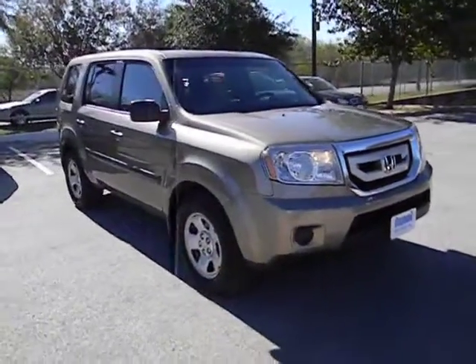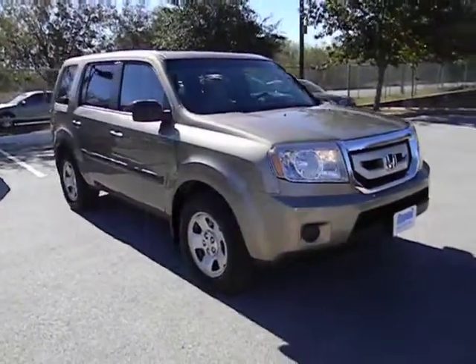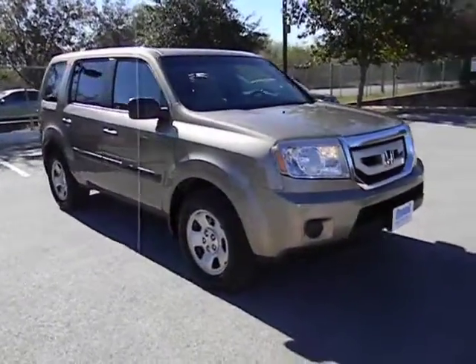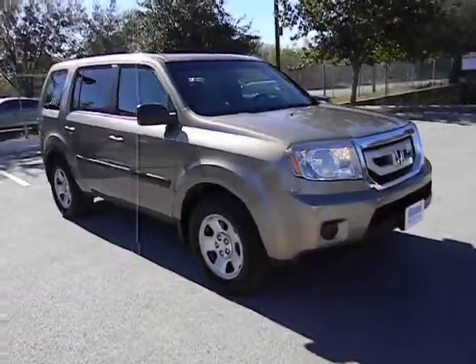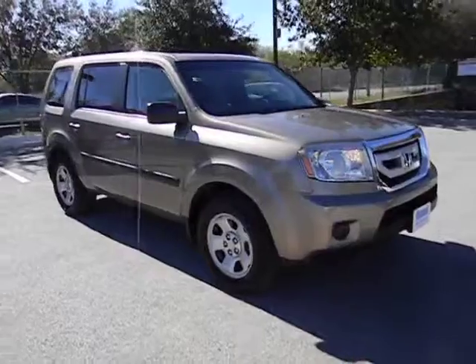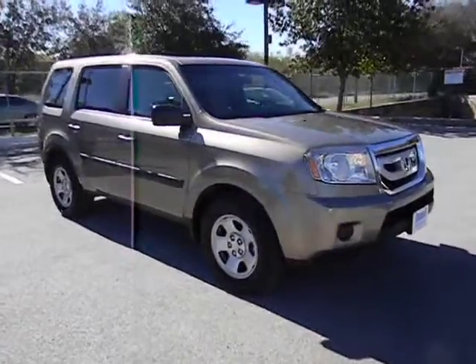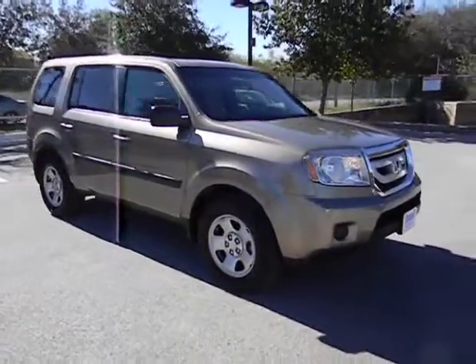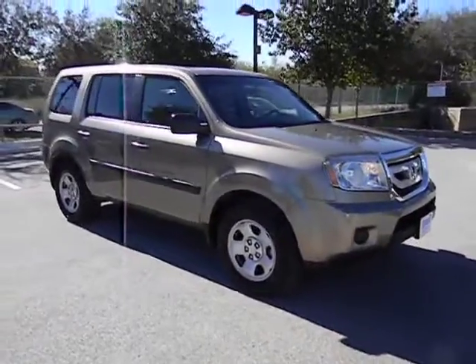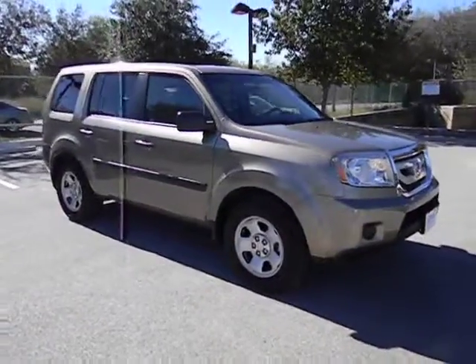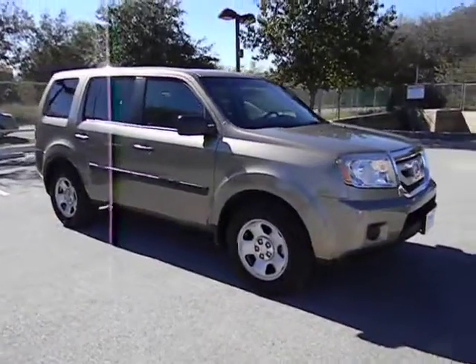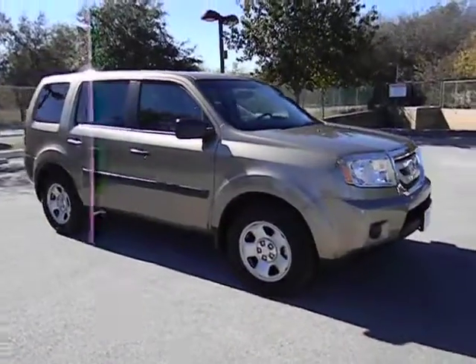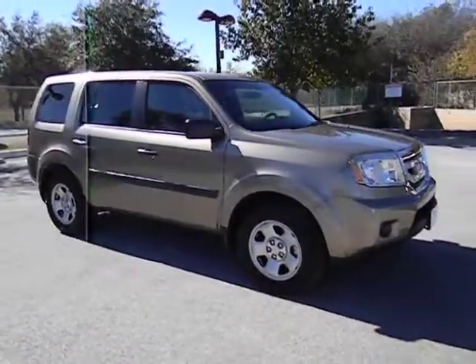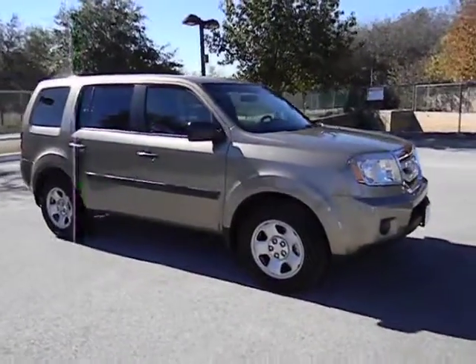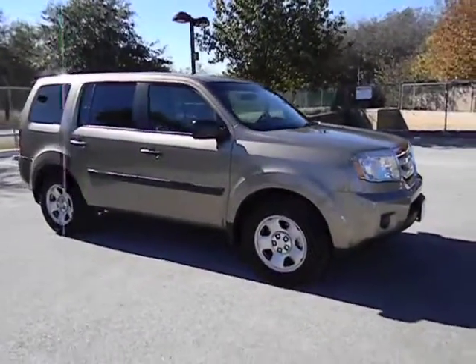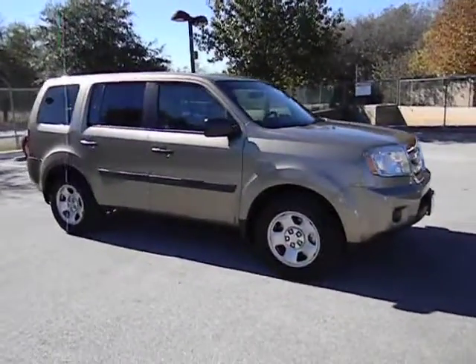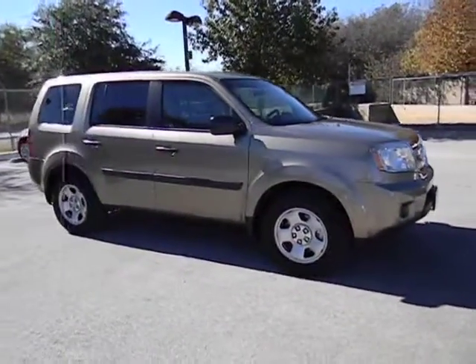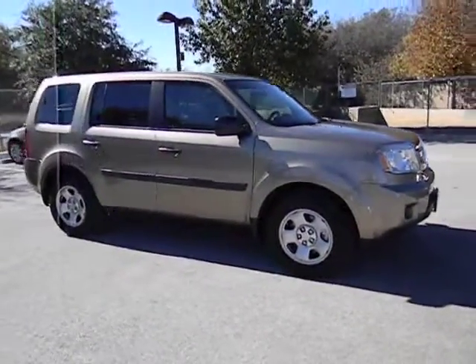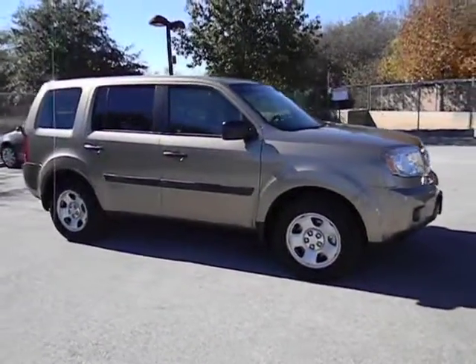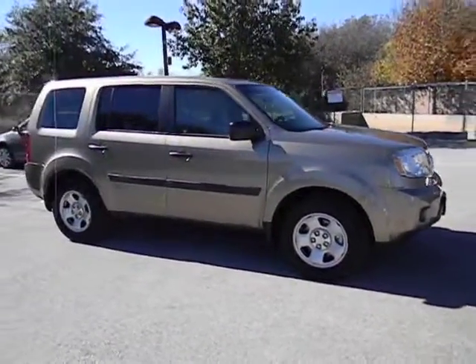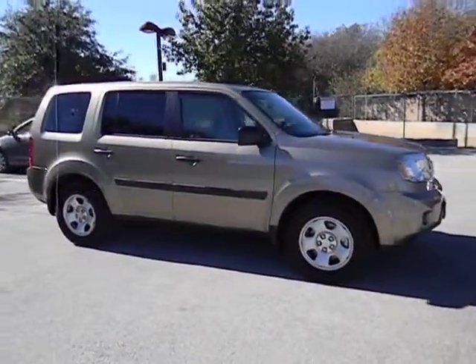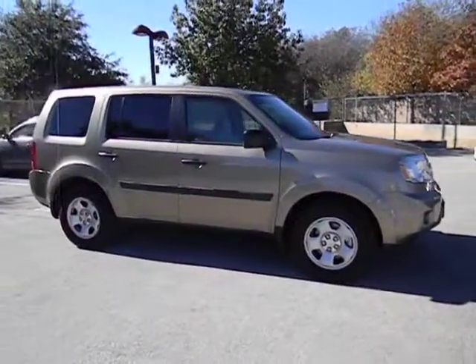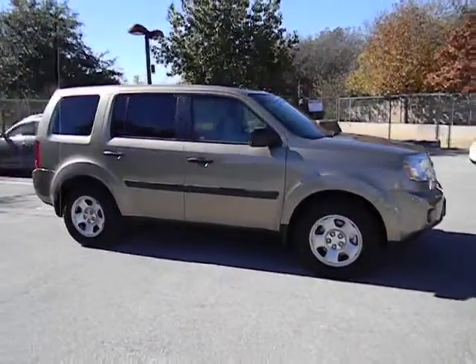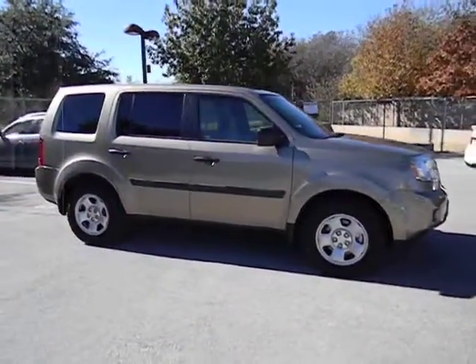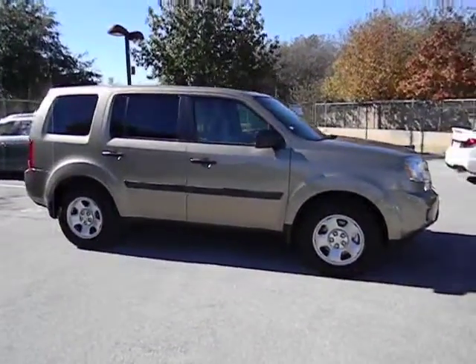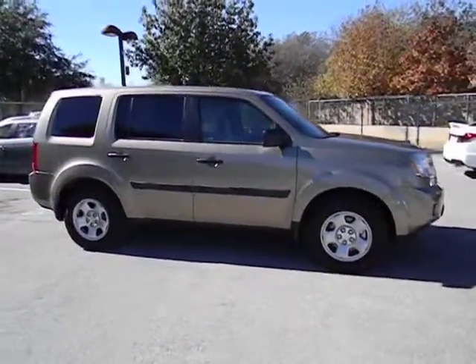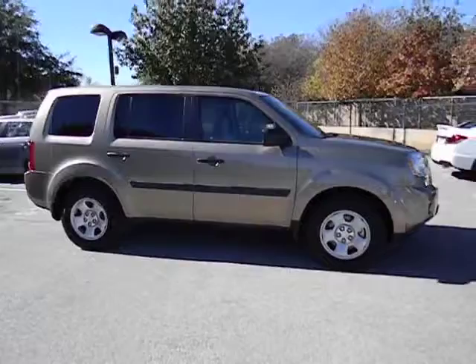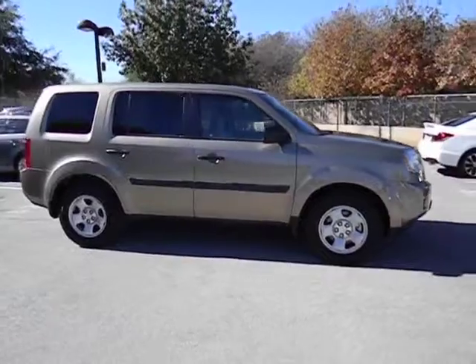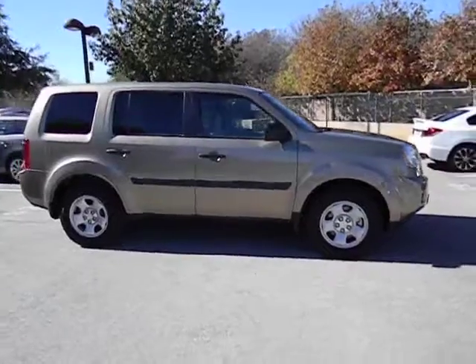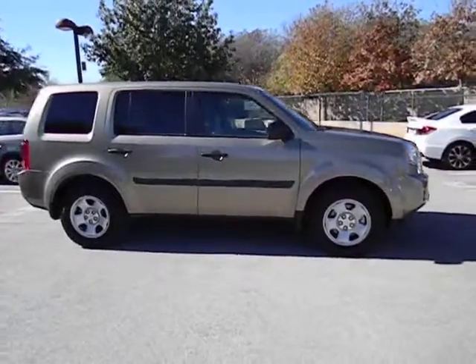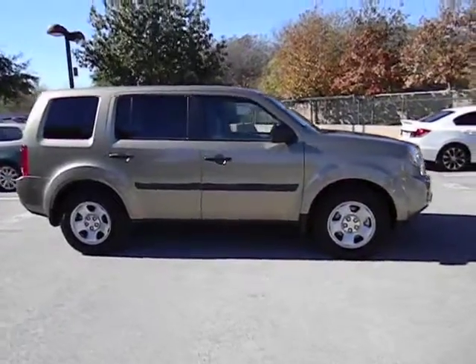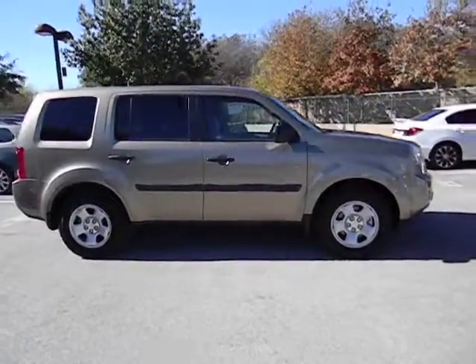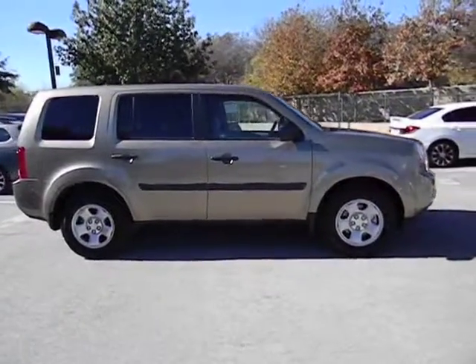Stability control. Traction control. Automatic transmission. Air conditioning. Front. Cruise control. FWD.